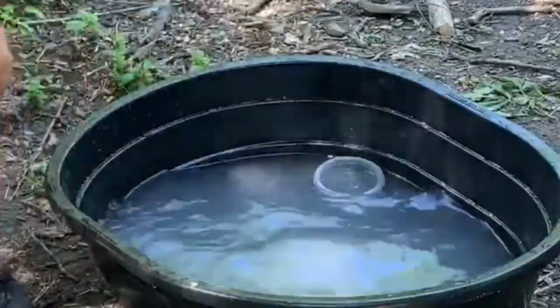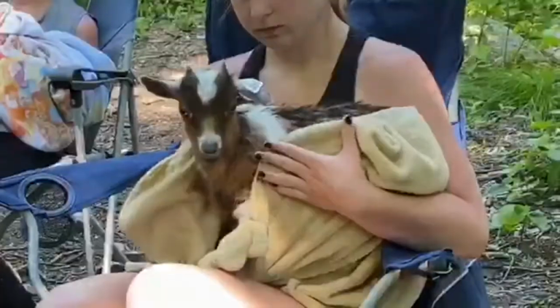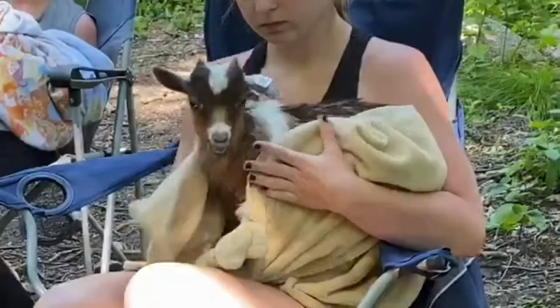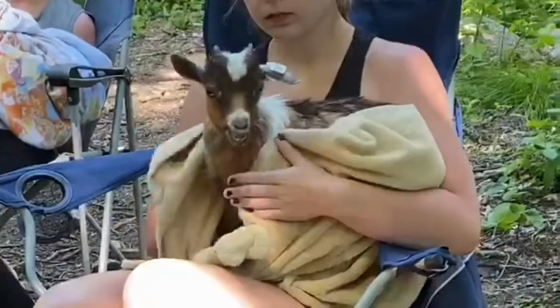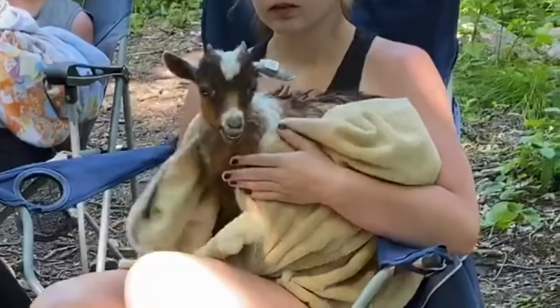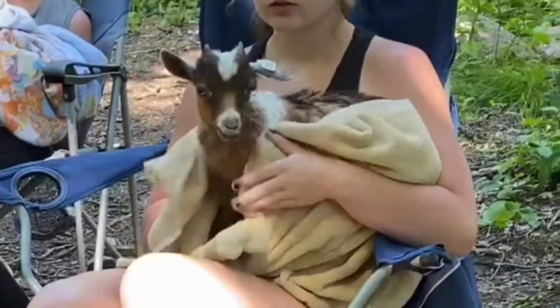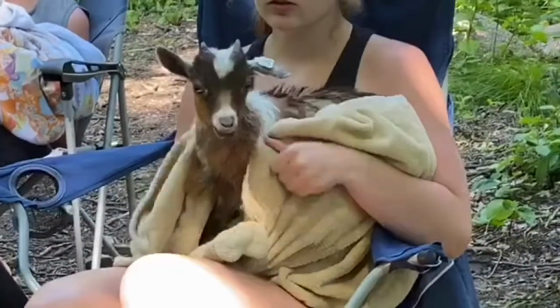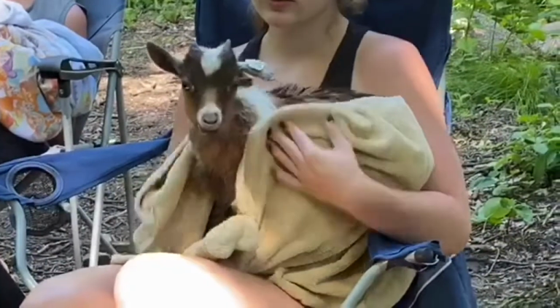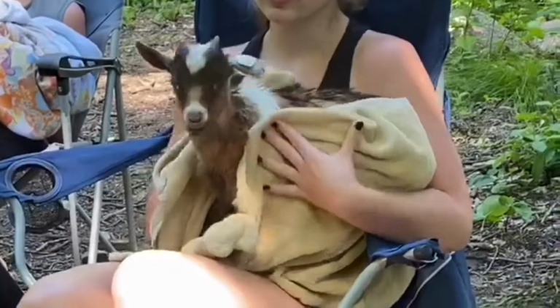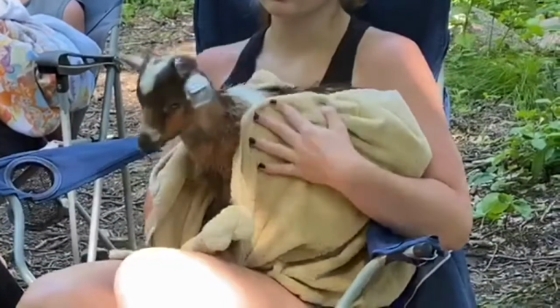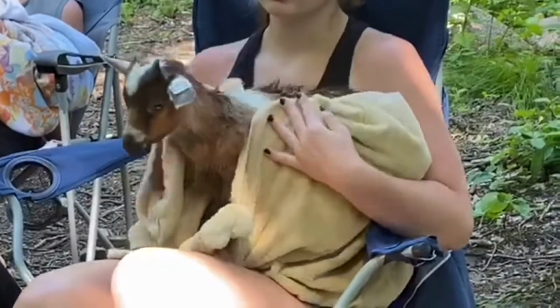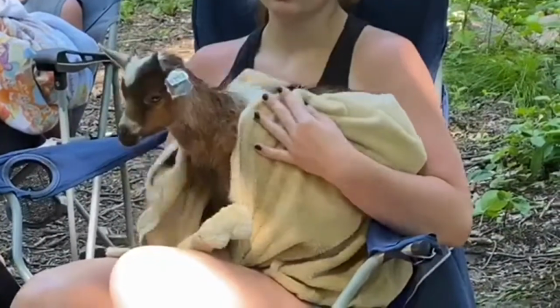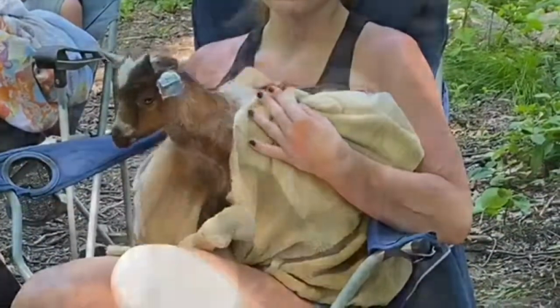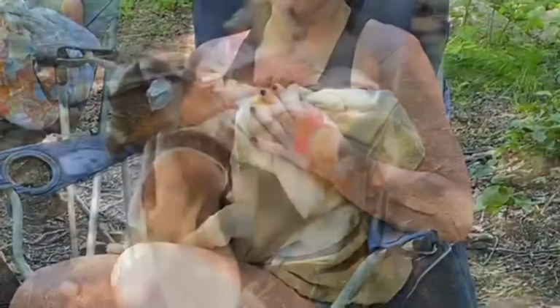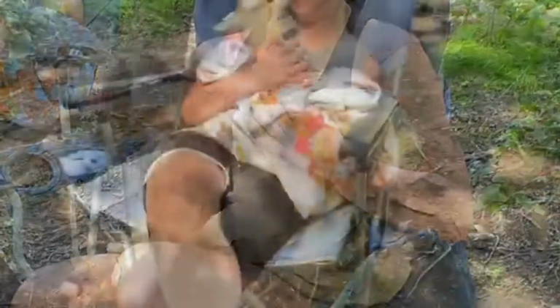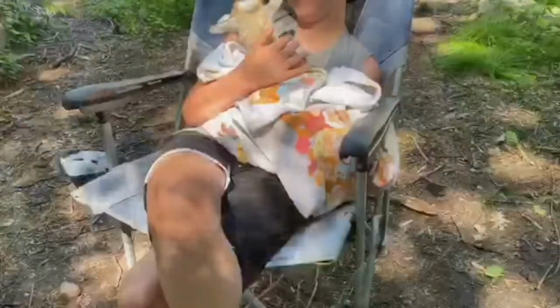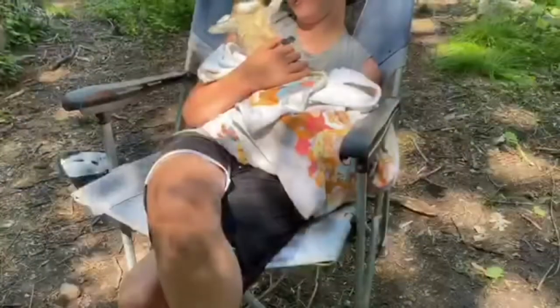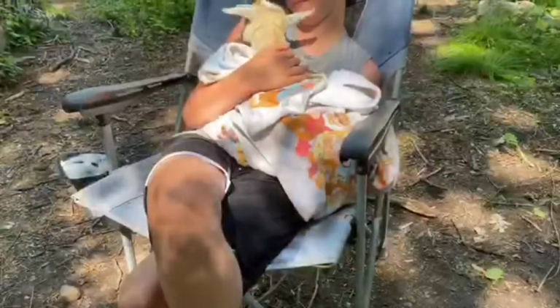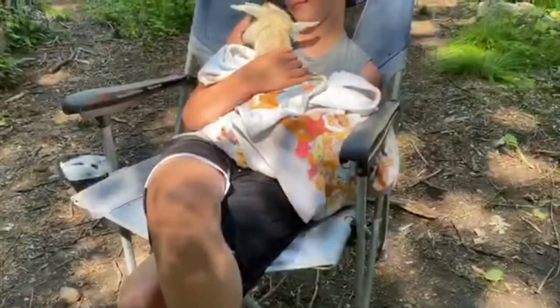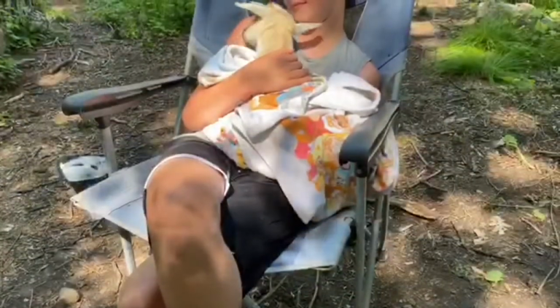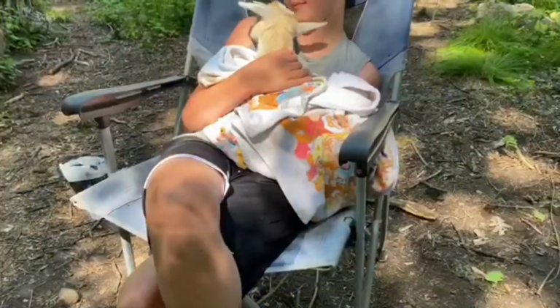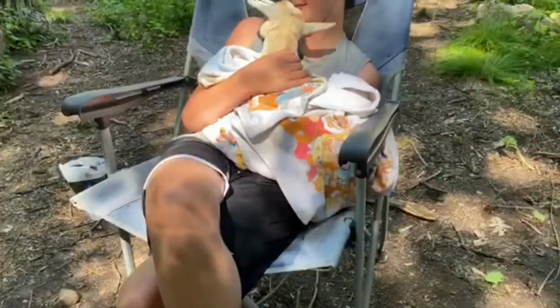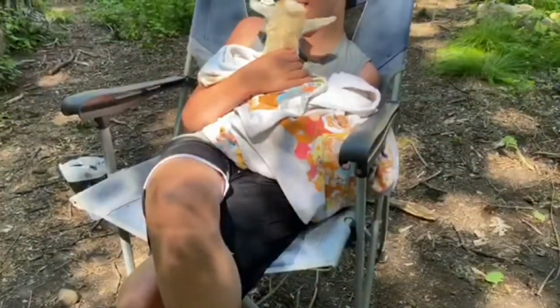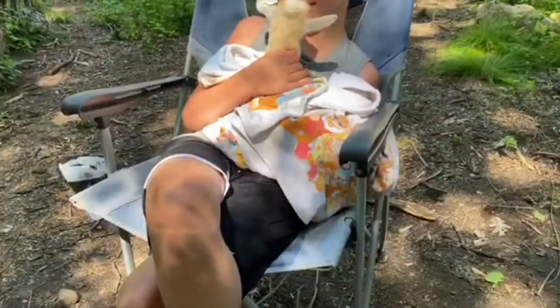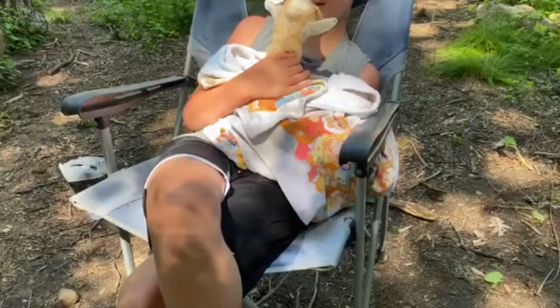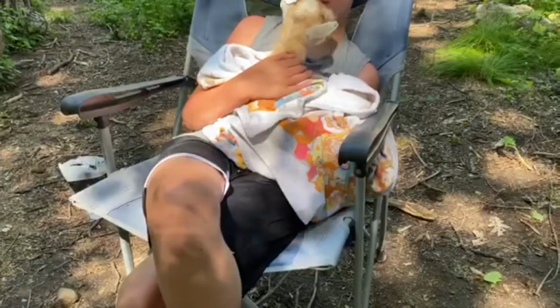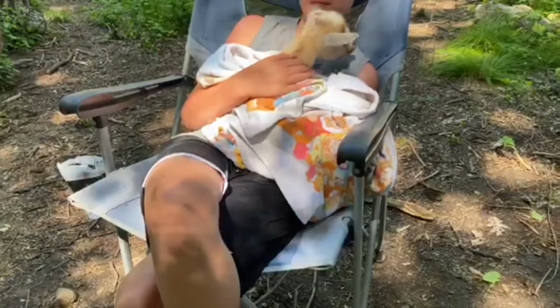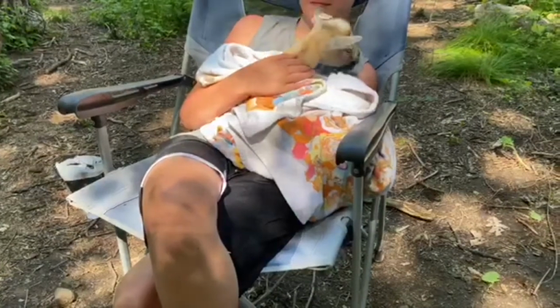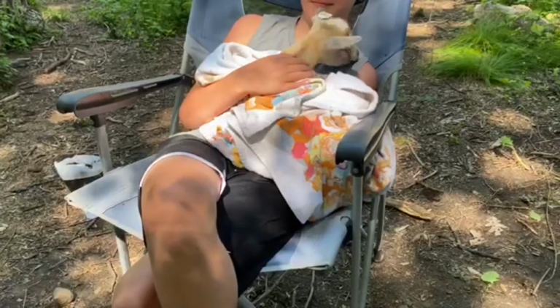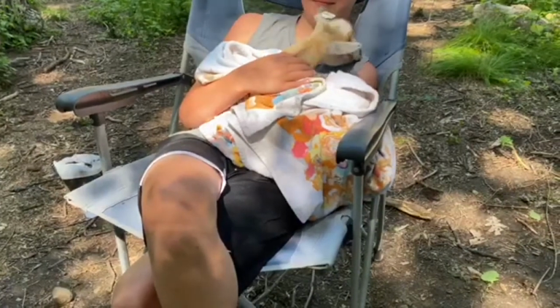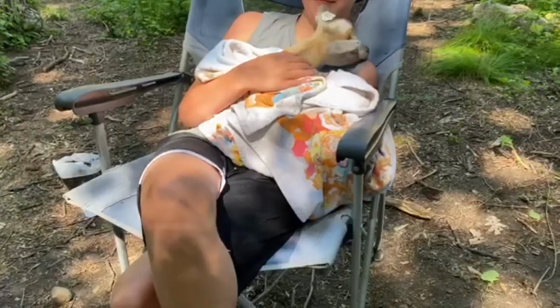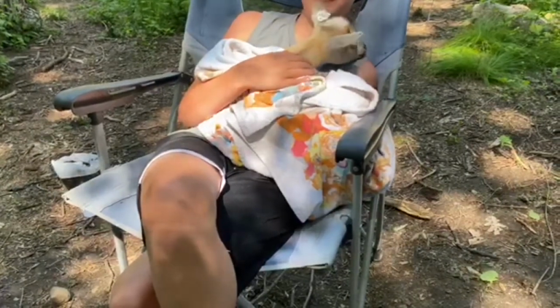We dried each of them off. Everything from washing the goats to drying them off took about five minutes.